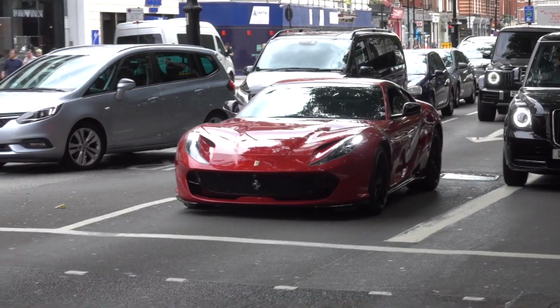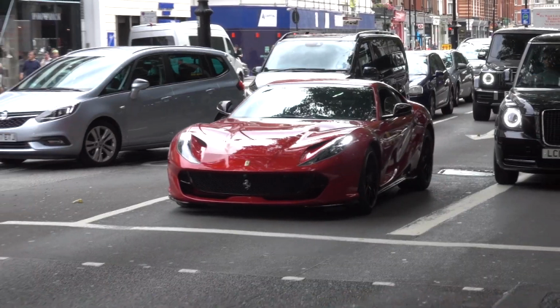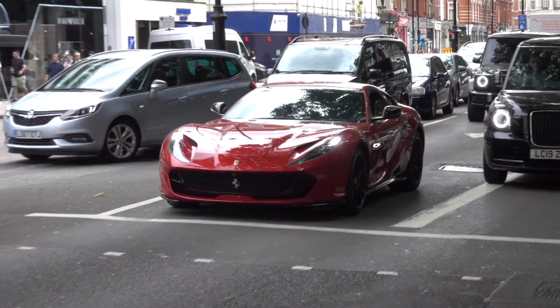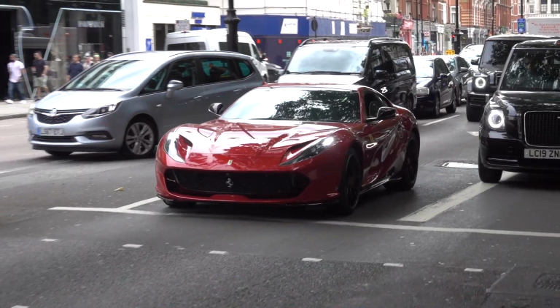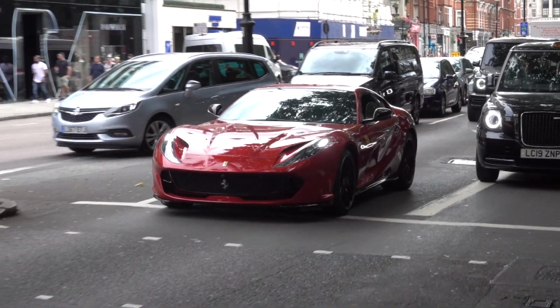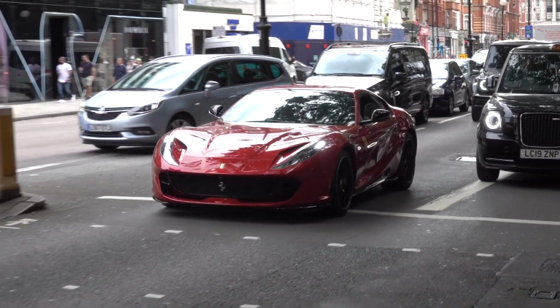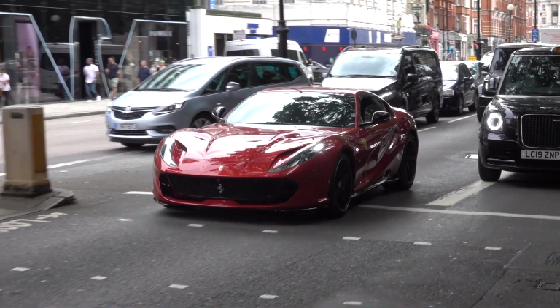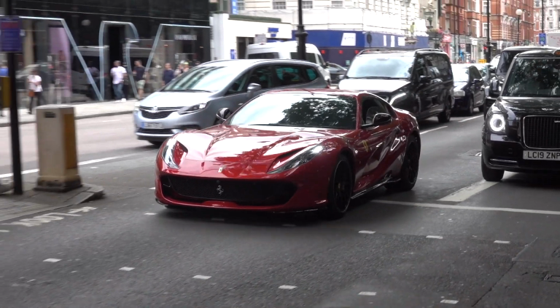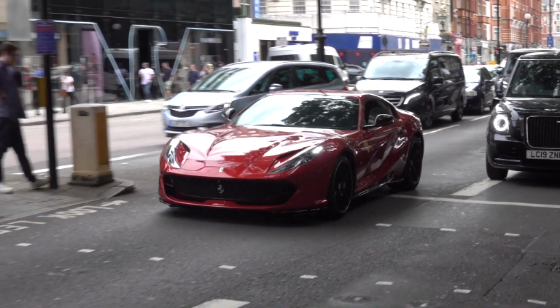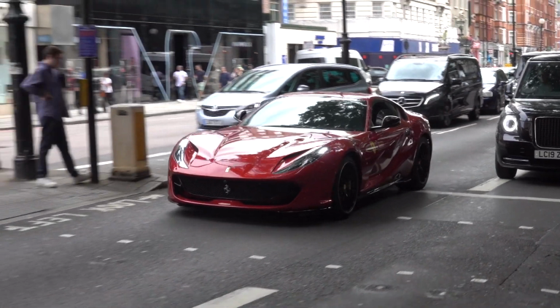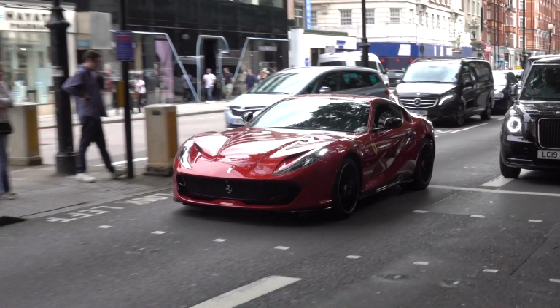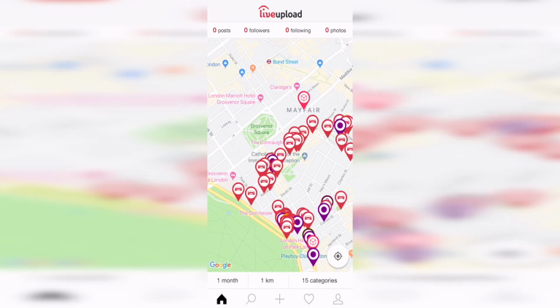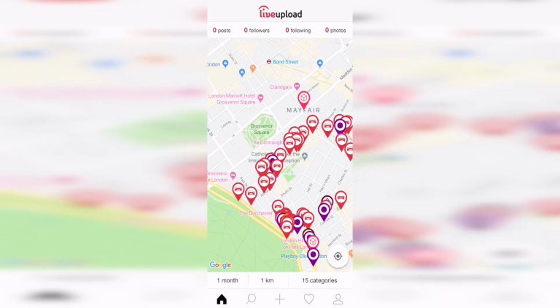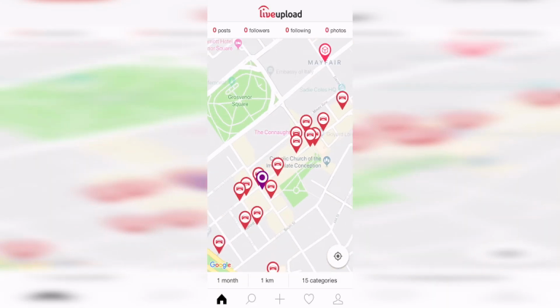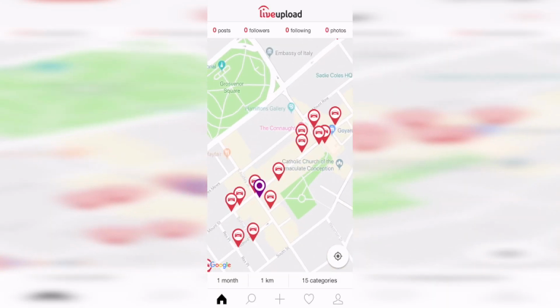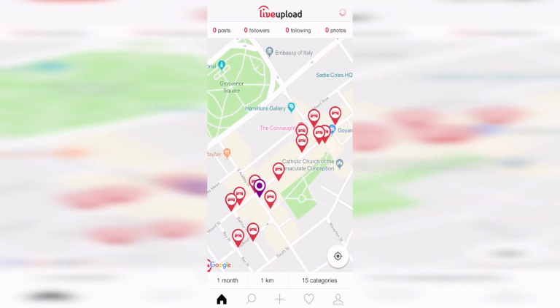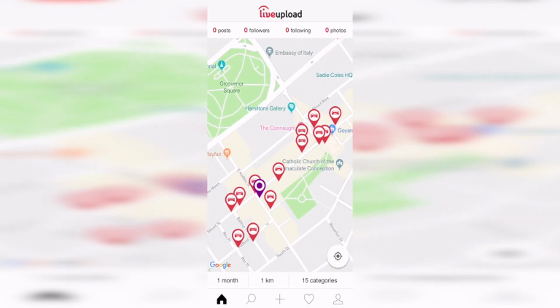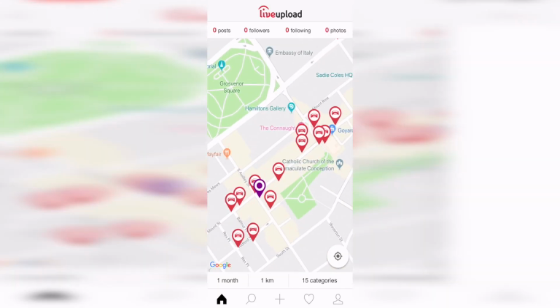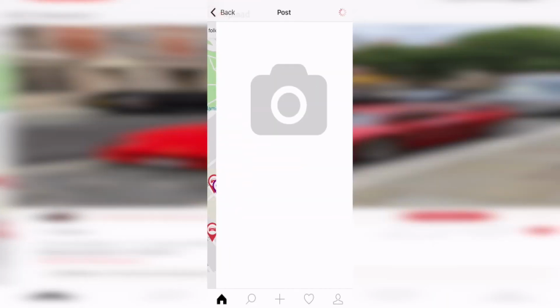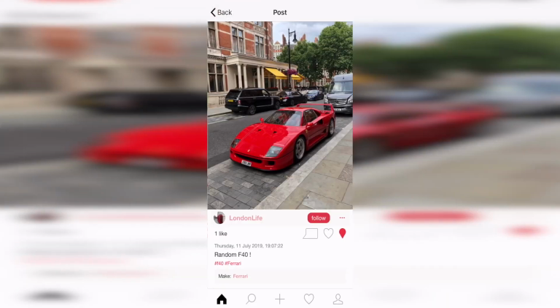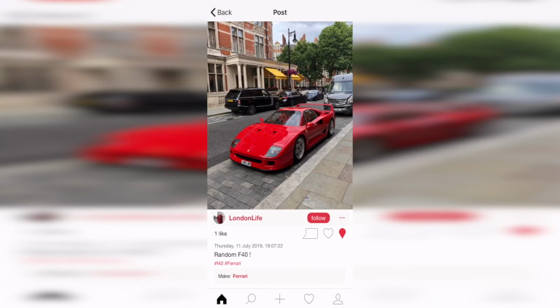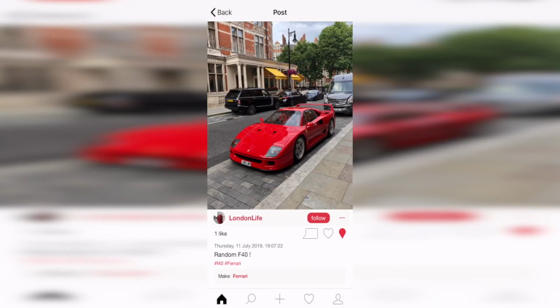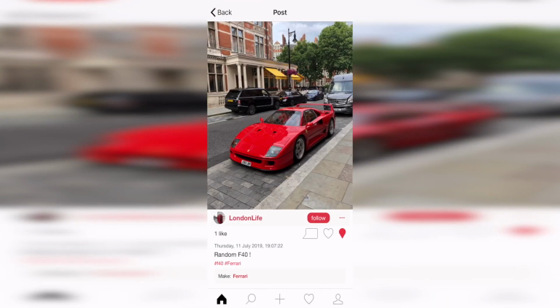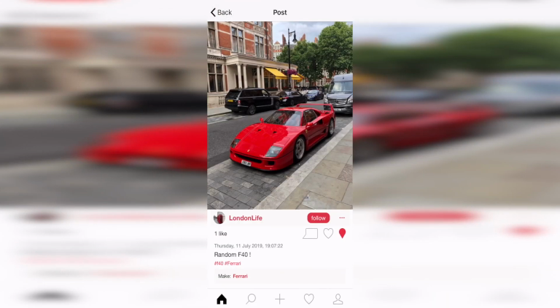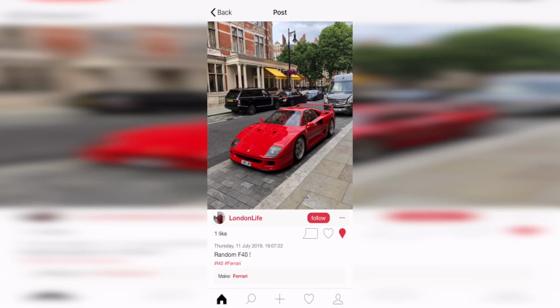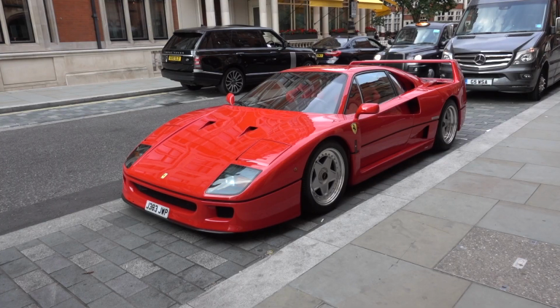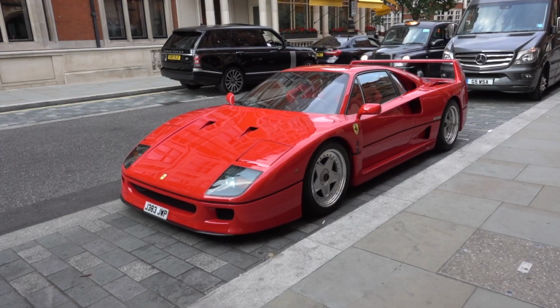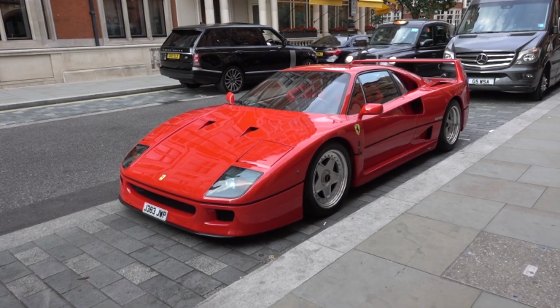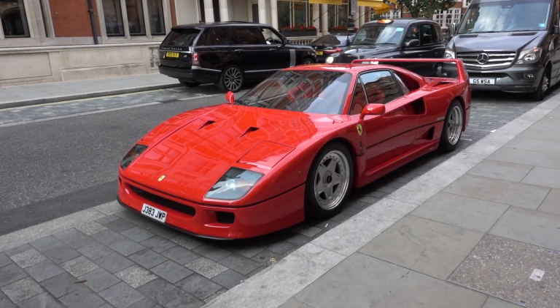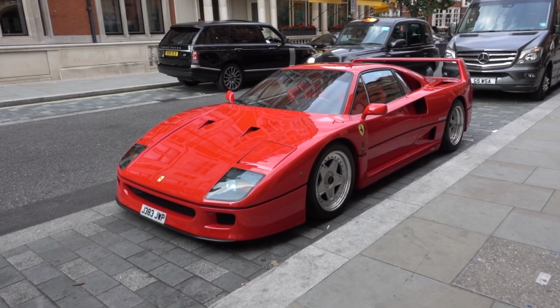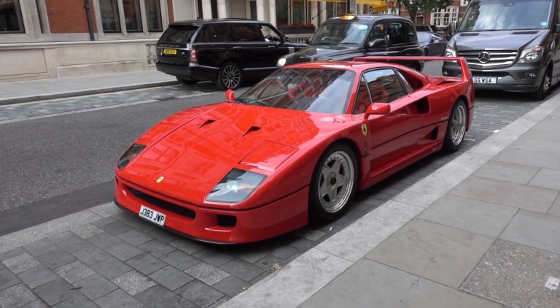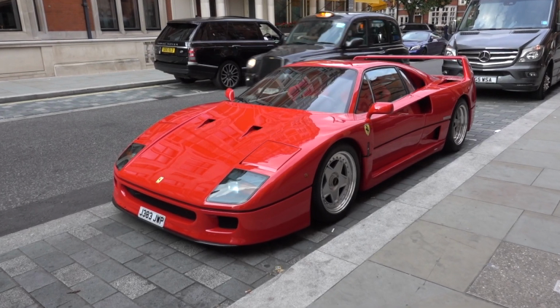Today we're in central London using the live upload app to find and post the best supercars out and about on the streets.